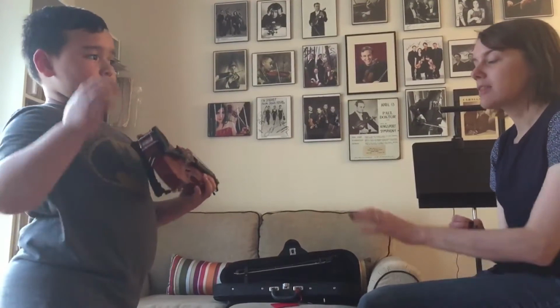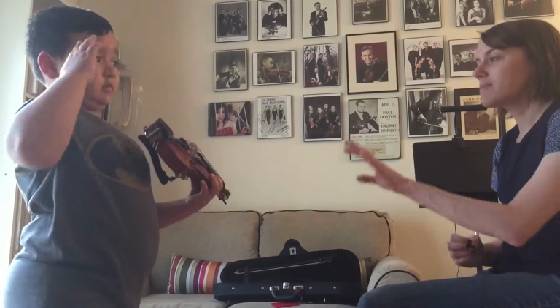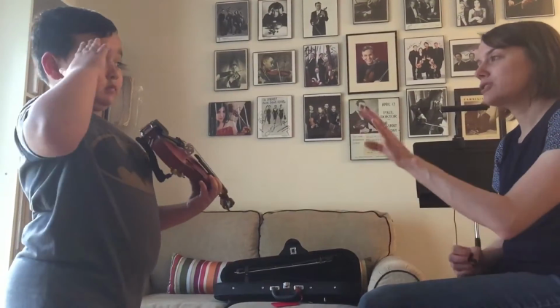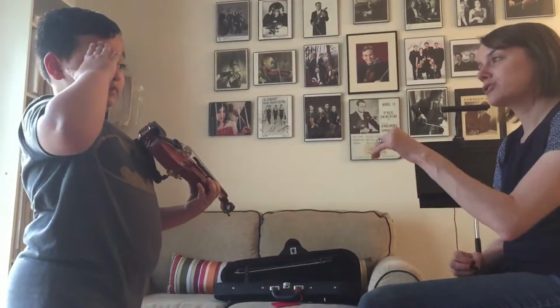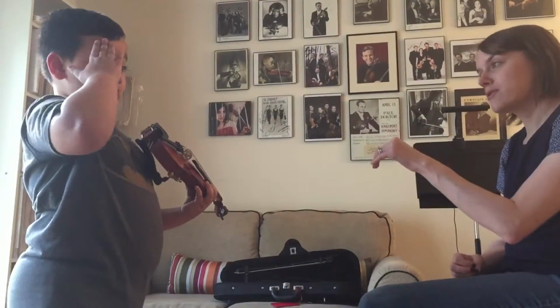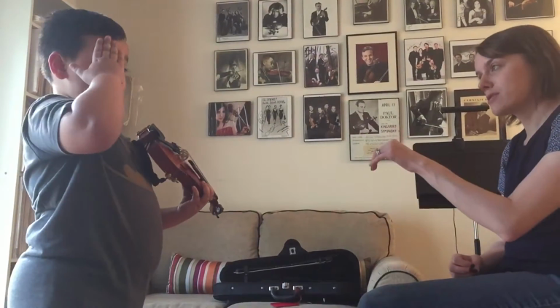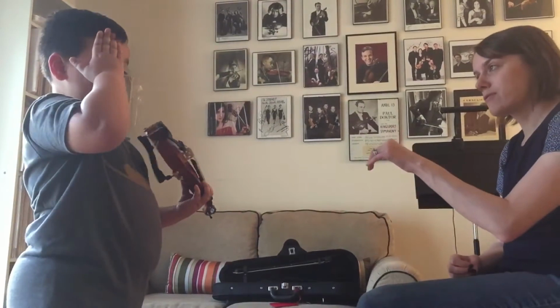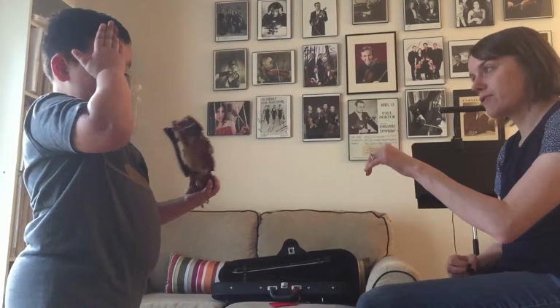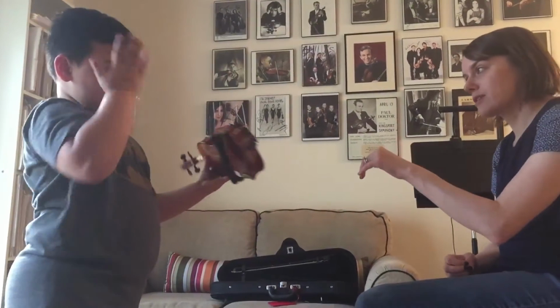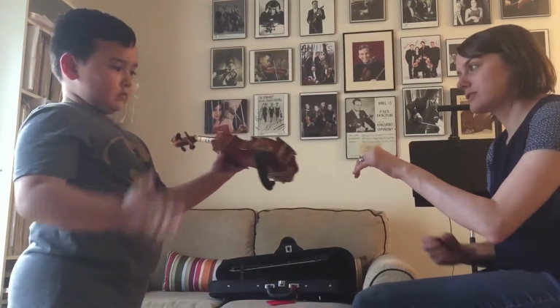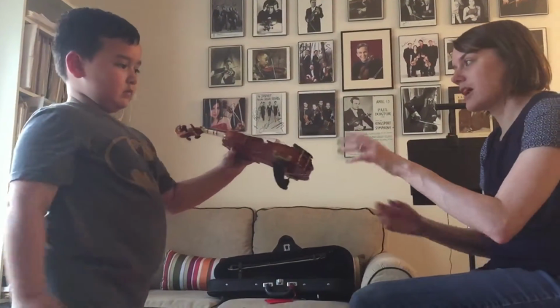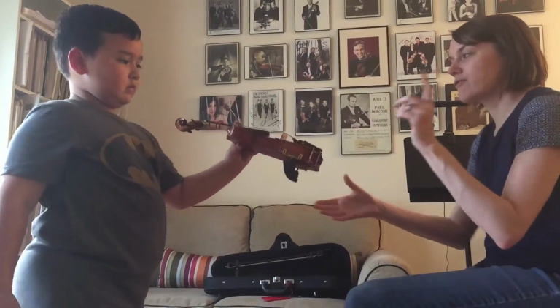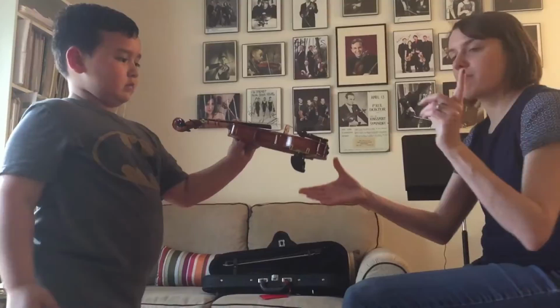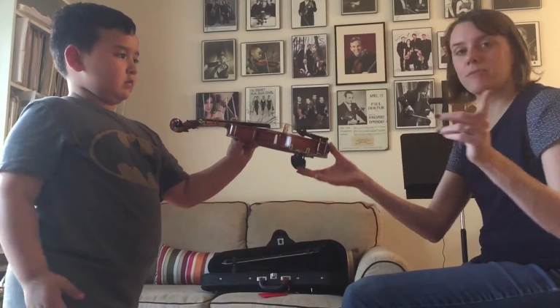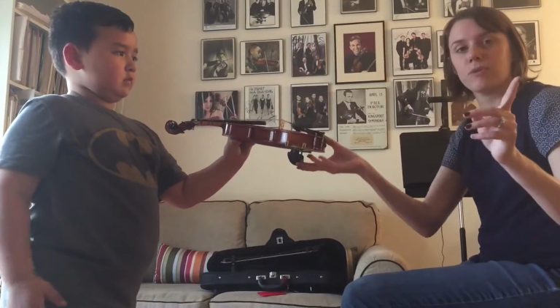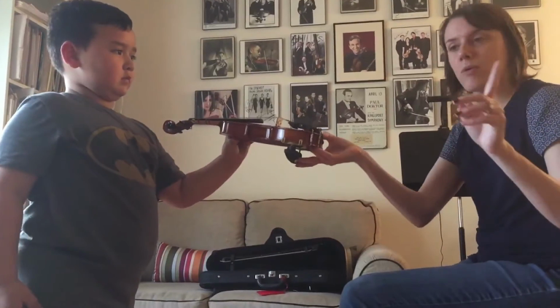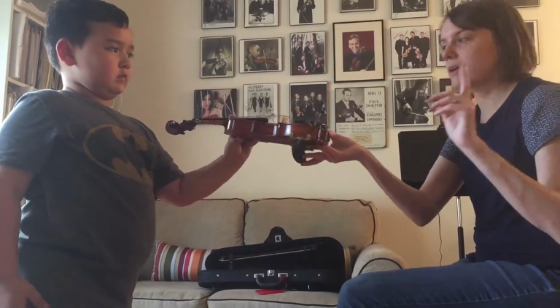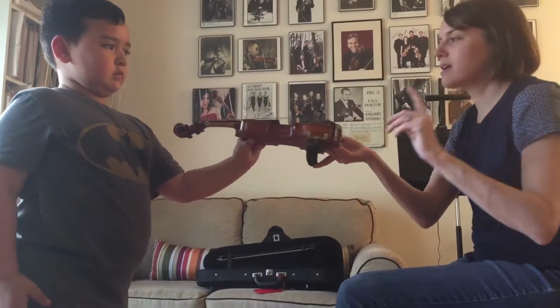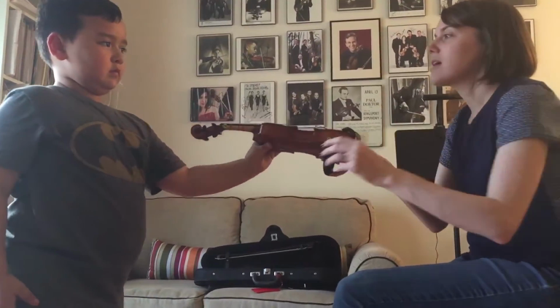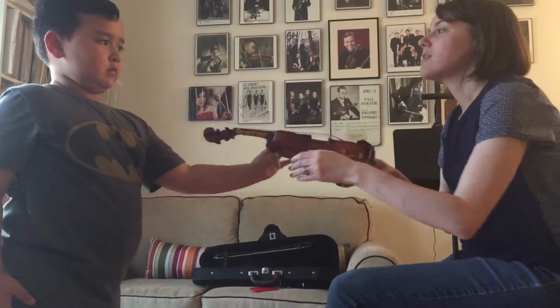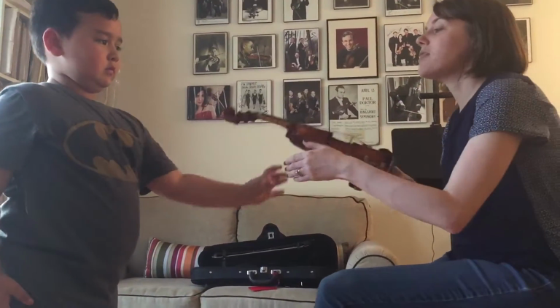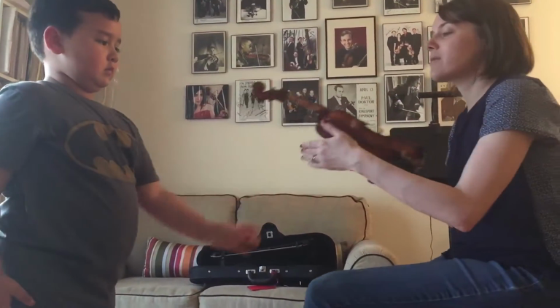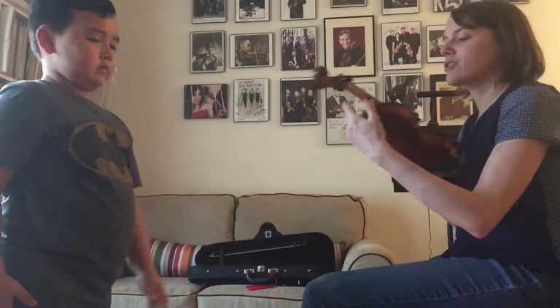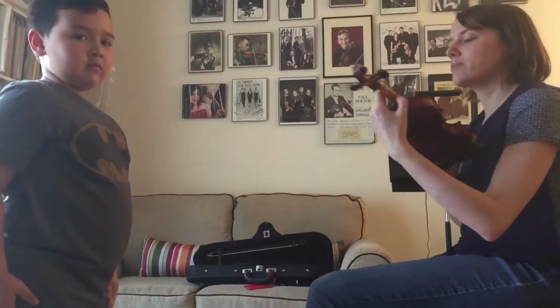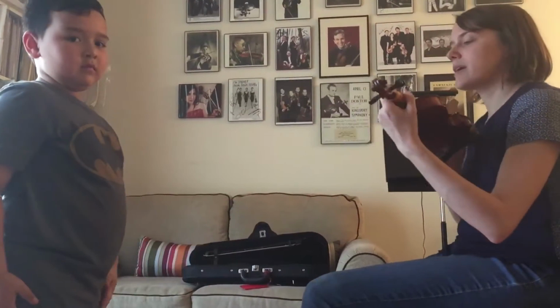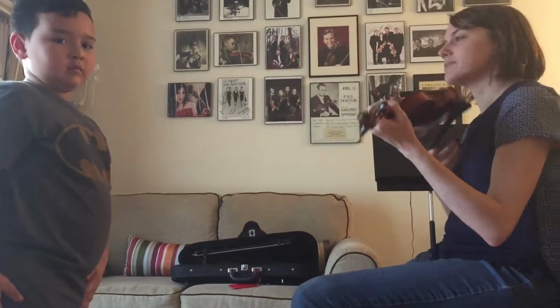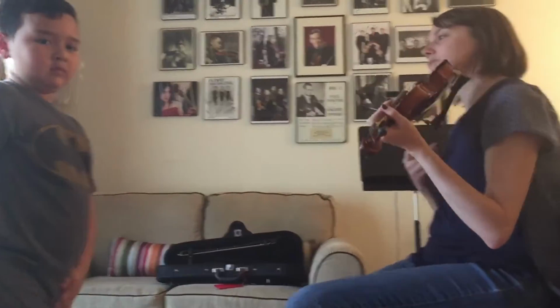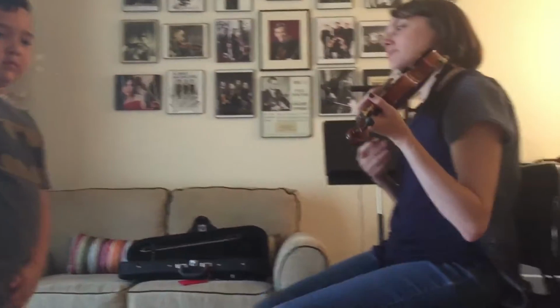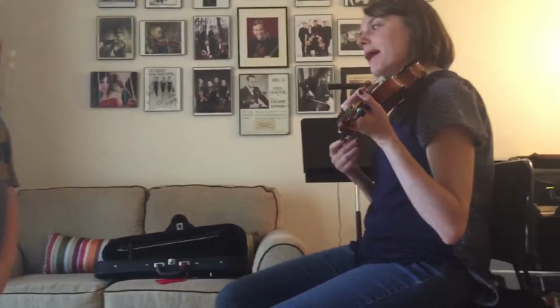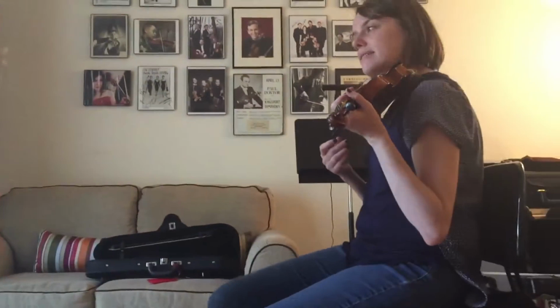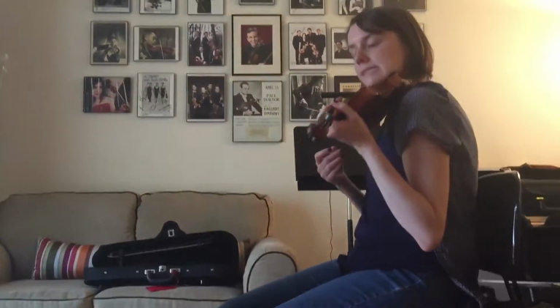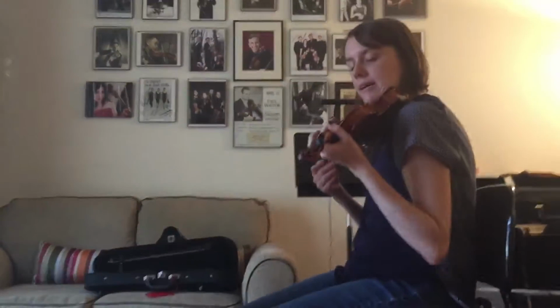Let me show you first, and if your mom's recording, then you'll be able to look back and see it.